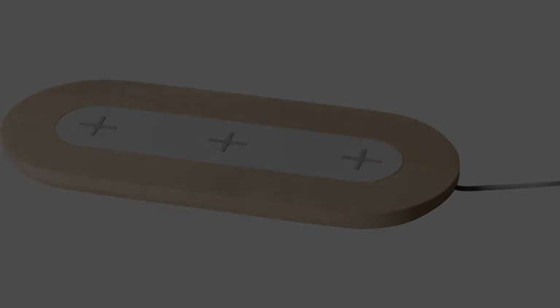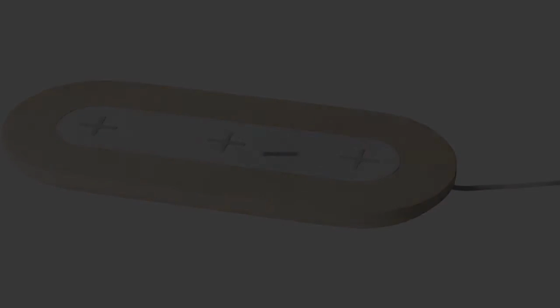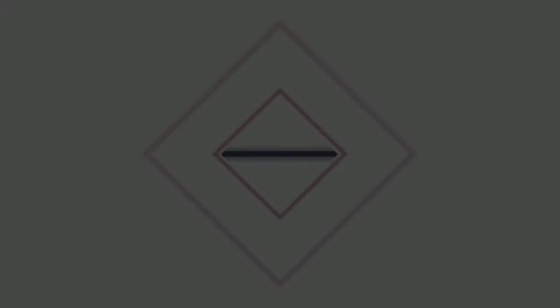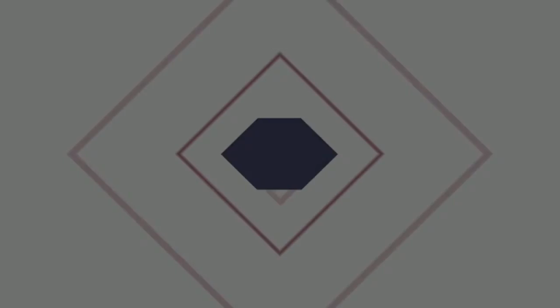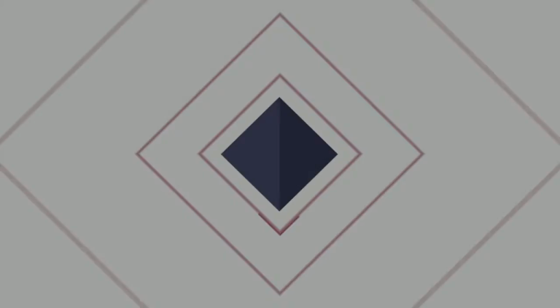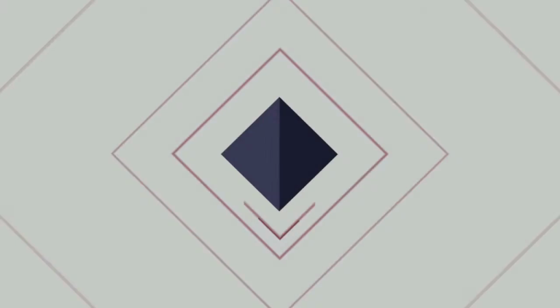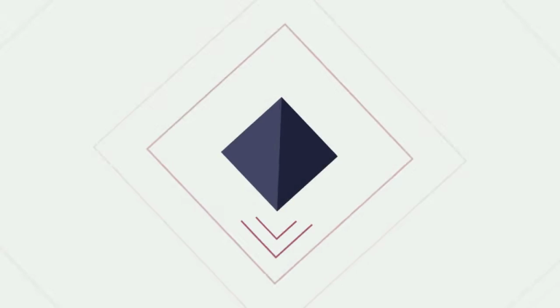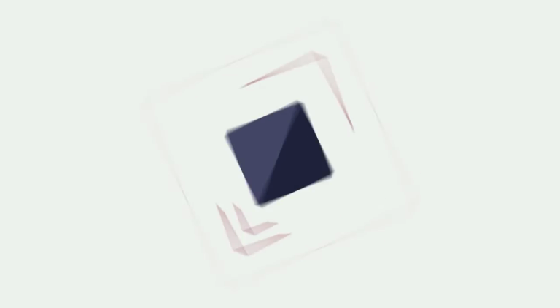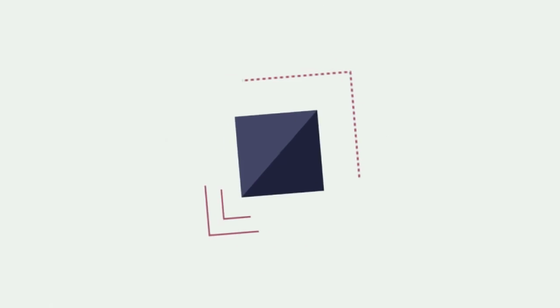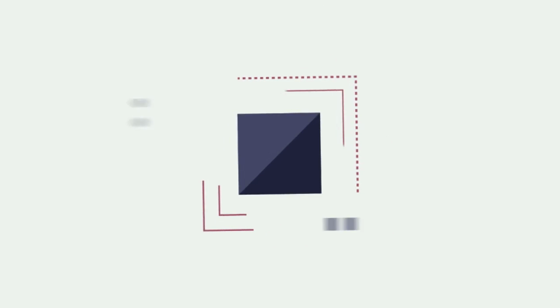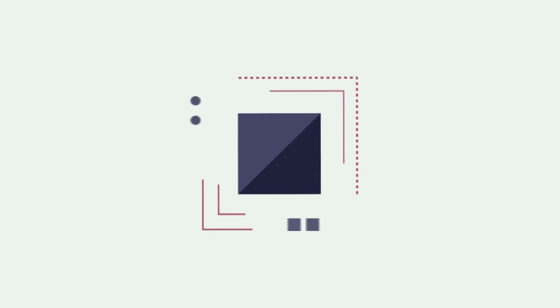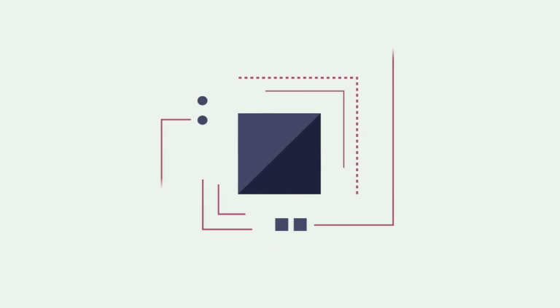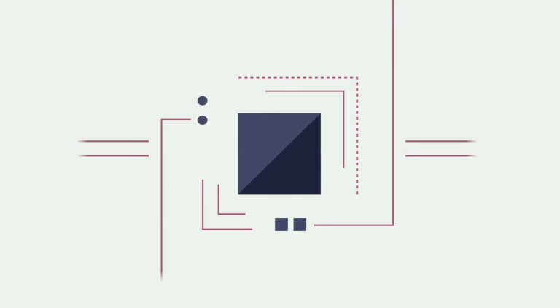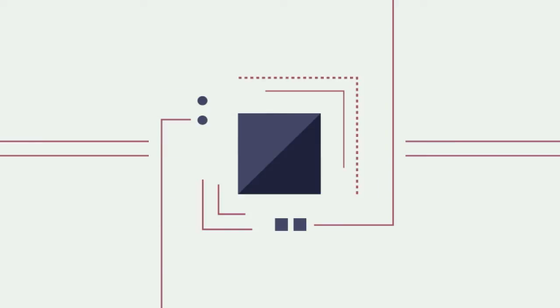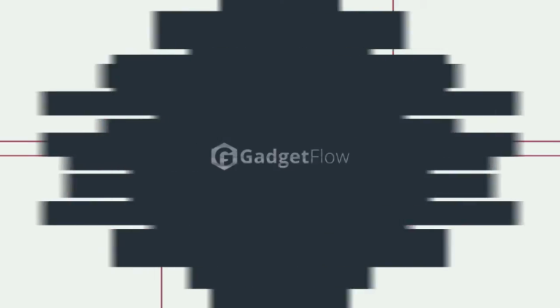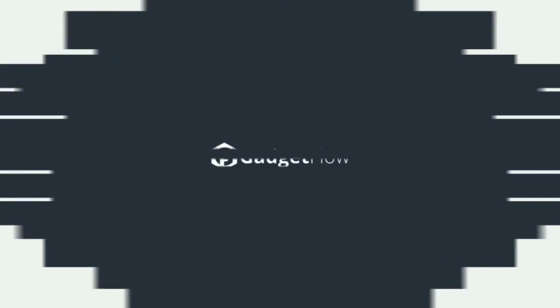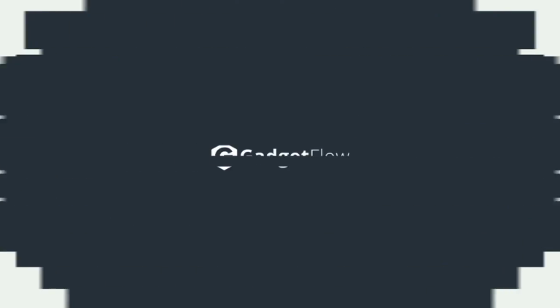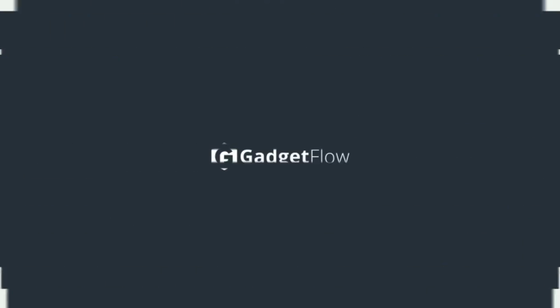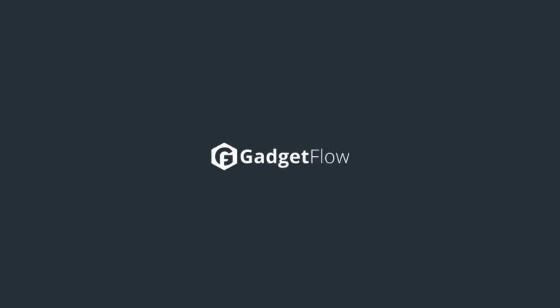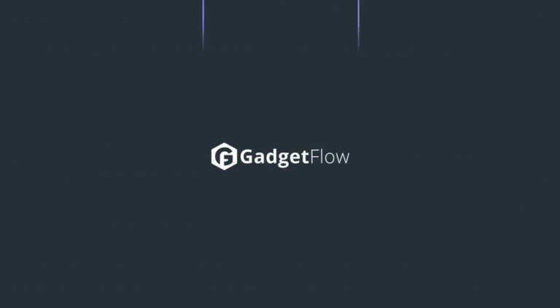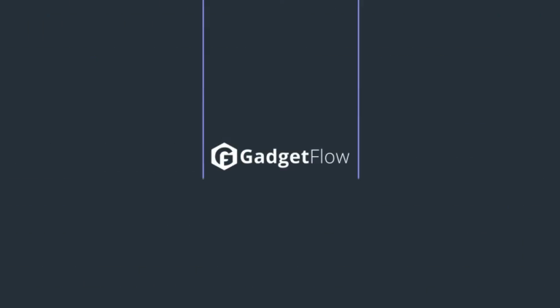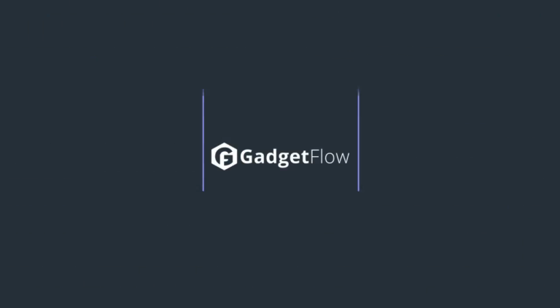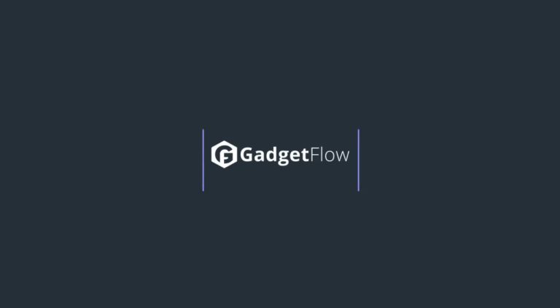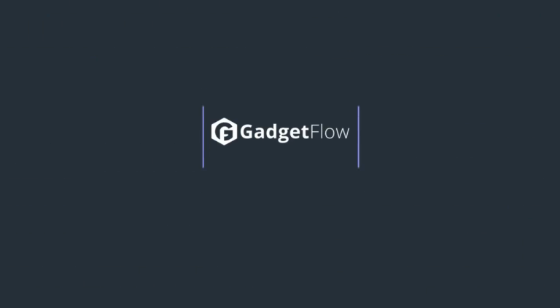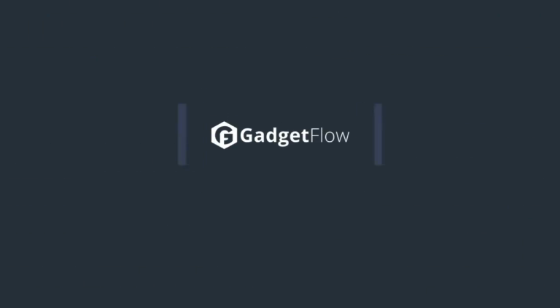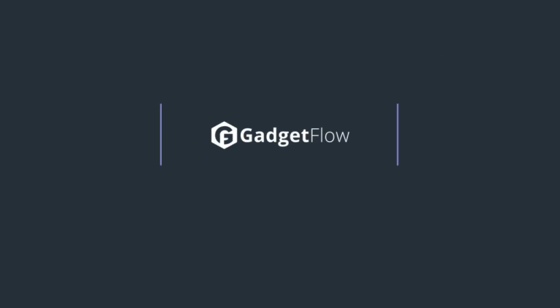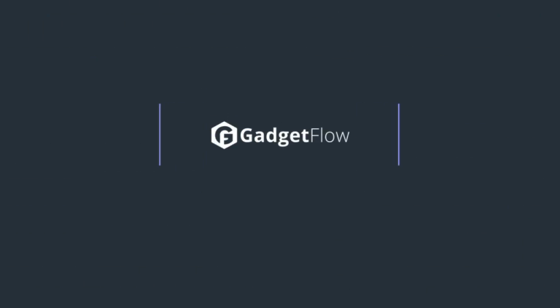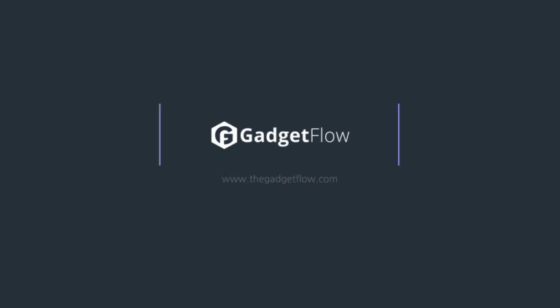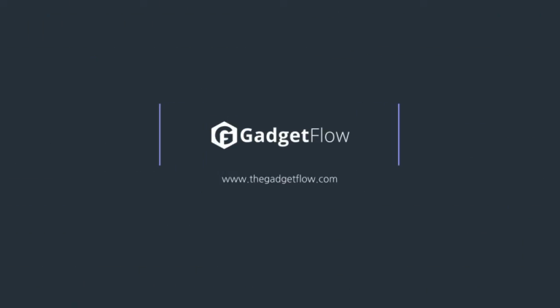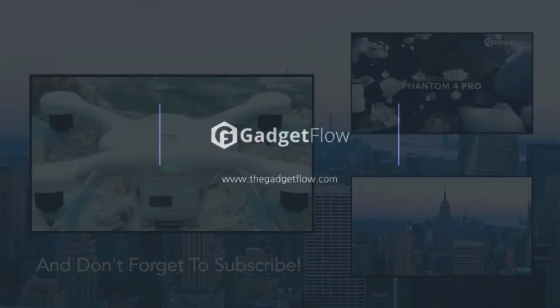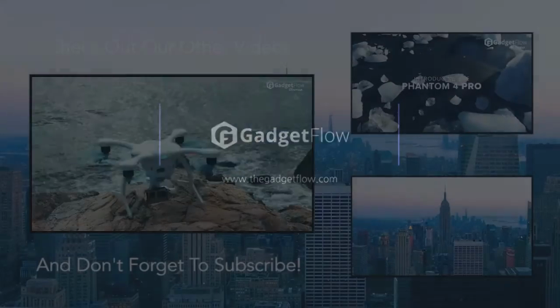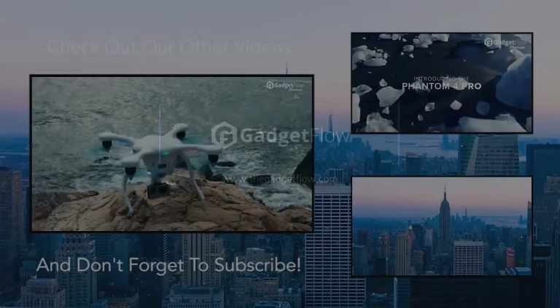Be sure to check out our full list of IKEA gadgets at thegadgetflow.com. Link is in the description.